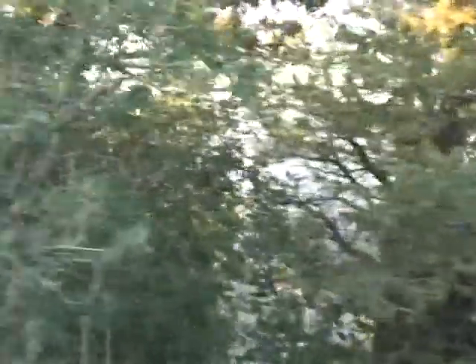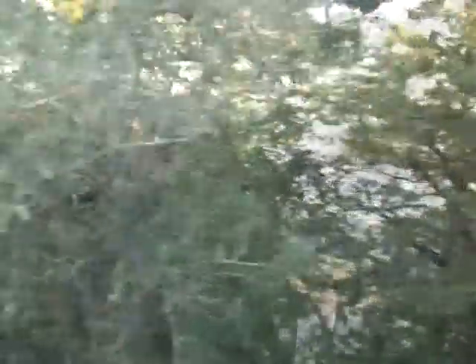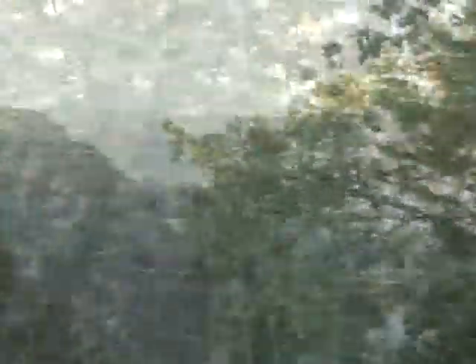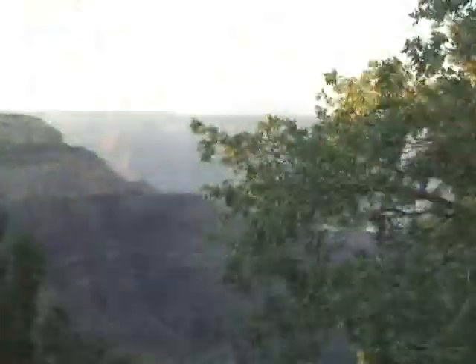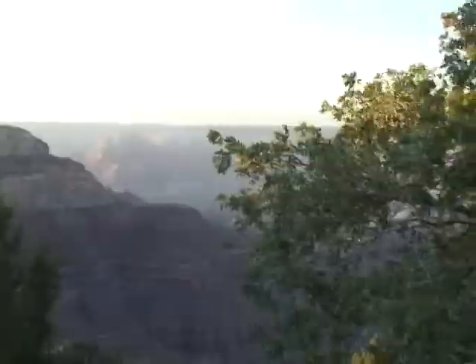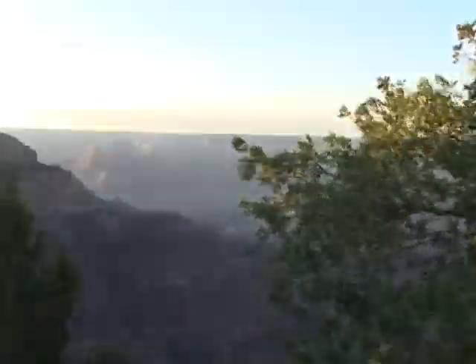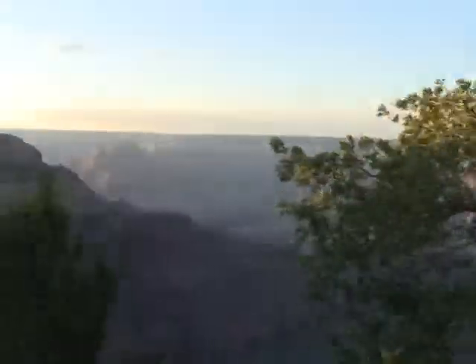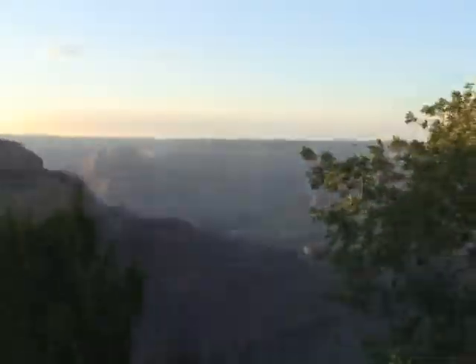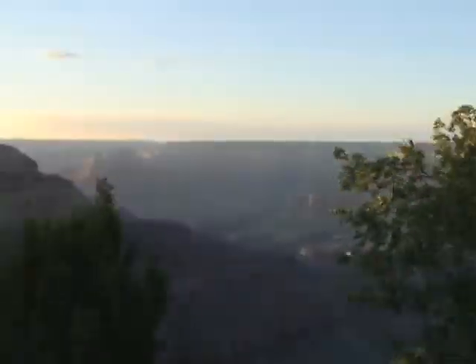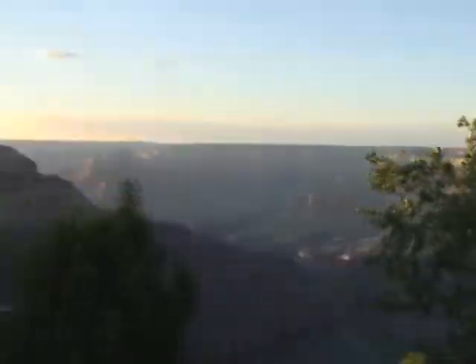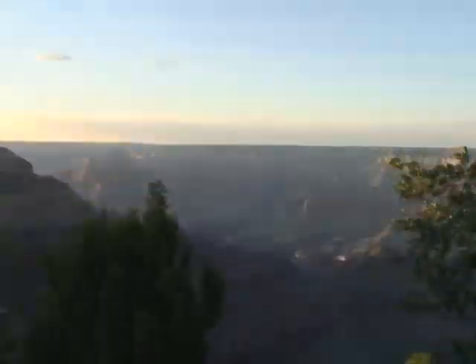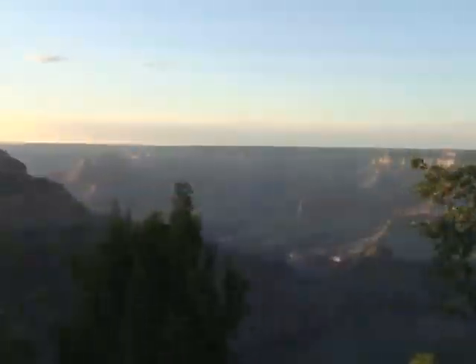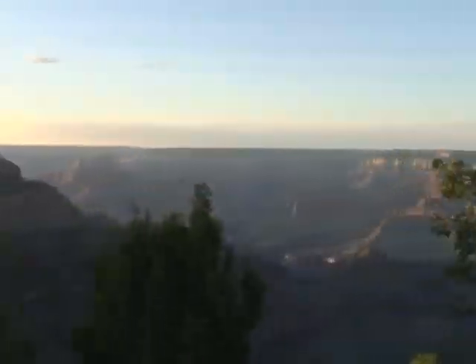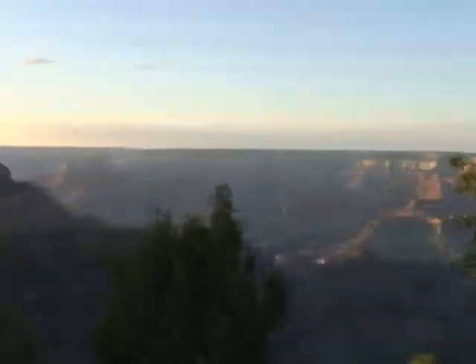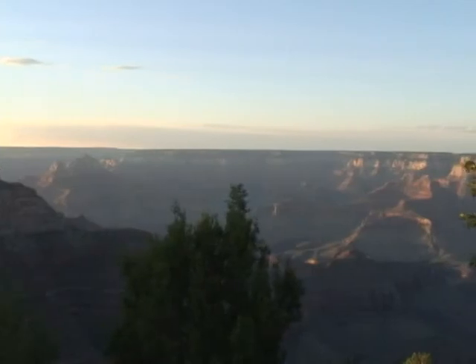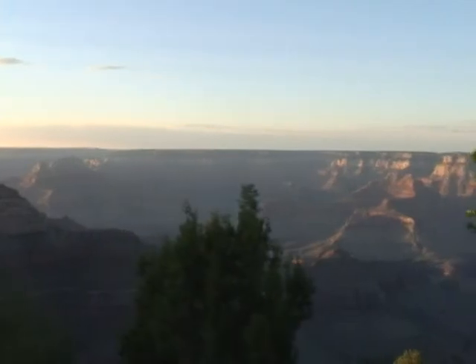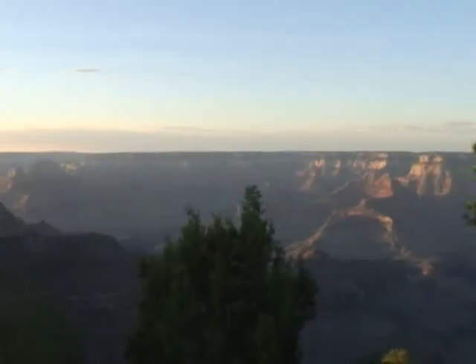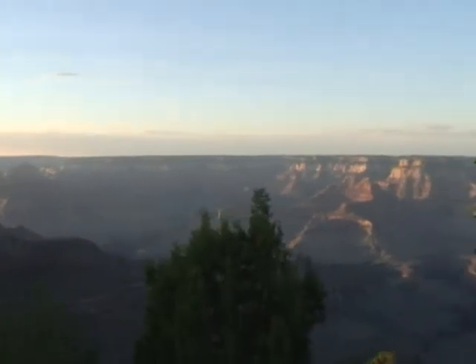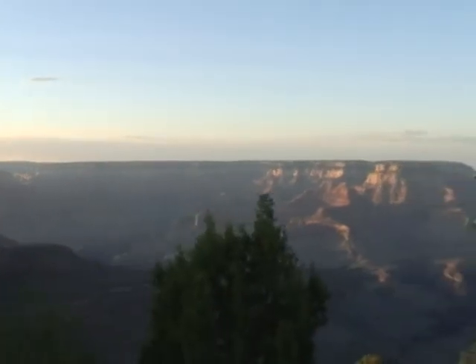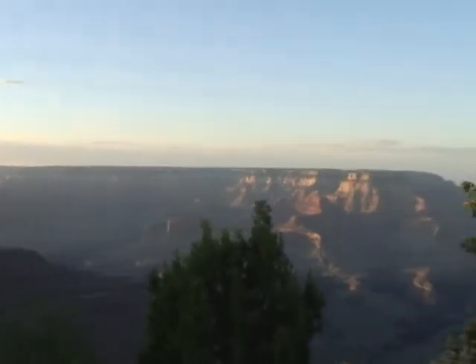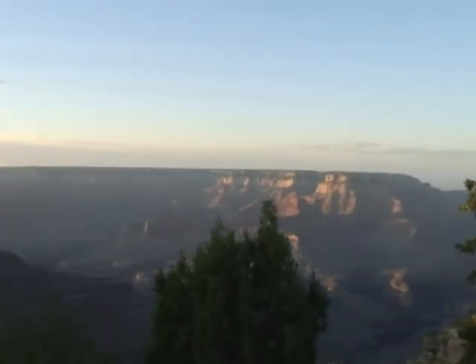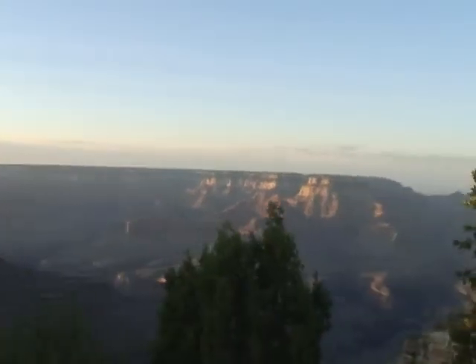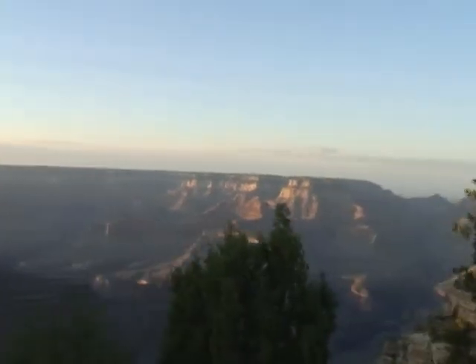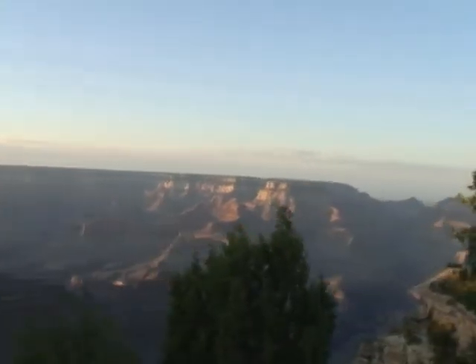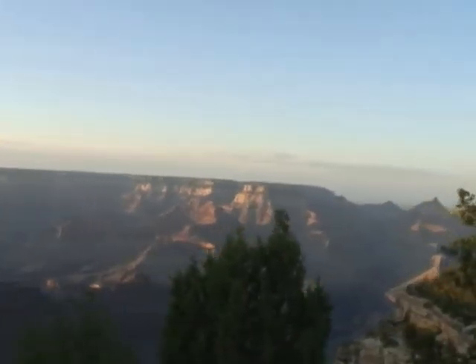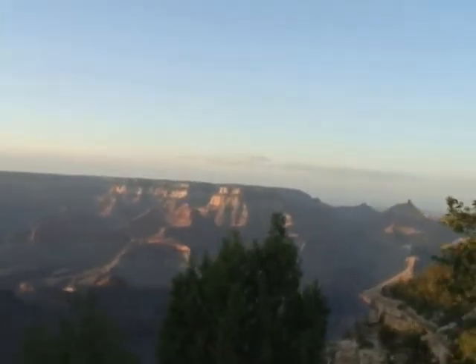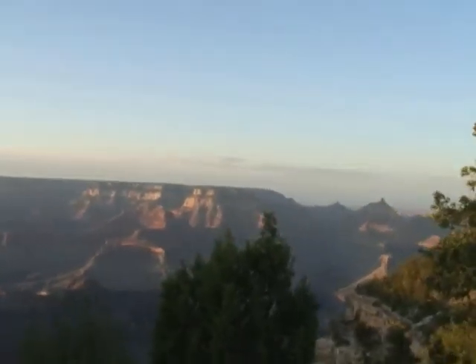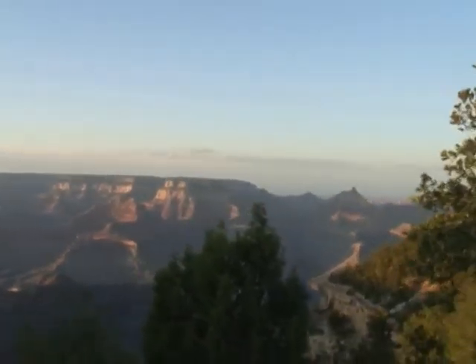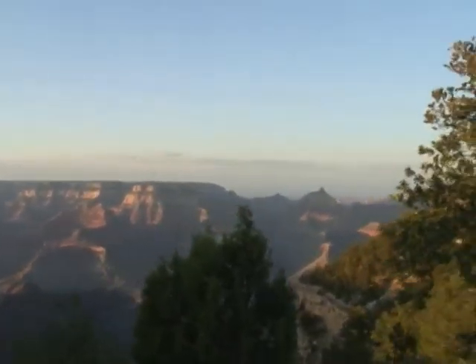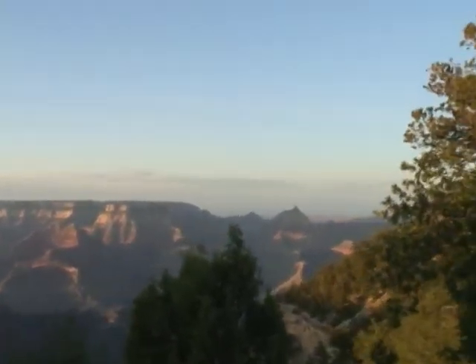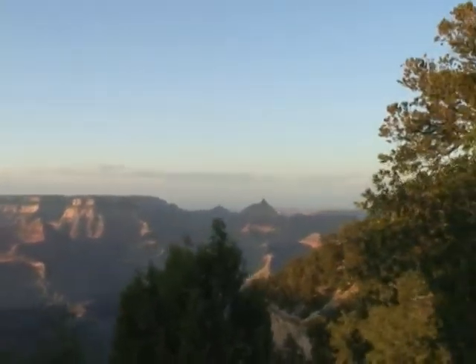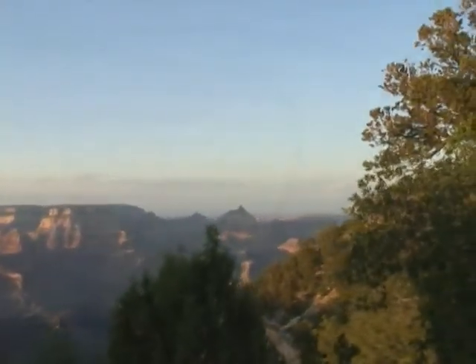If the Sunset Tour won't fit into your schedule, ask about the Canyon Pines Tour. It's a shorter tour which also combines canyon and forest viewing, but departs from McDonald's at midday.